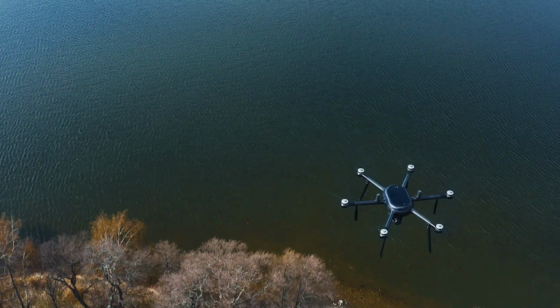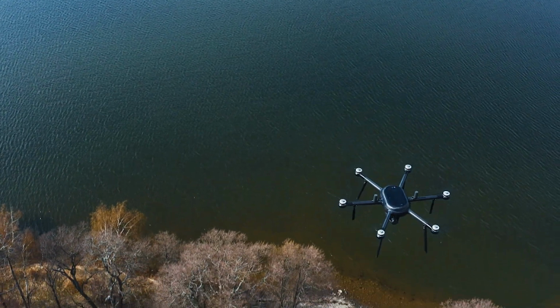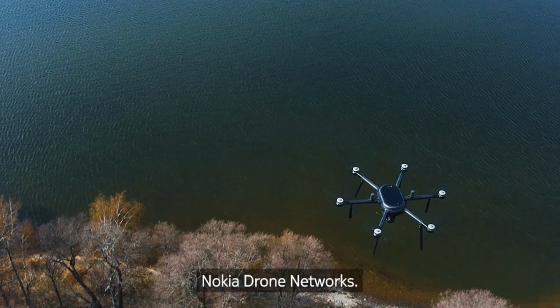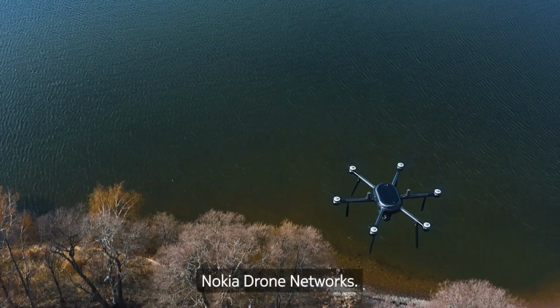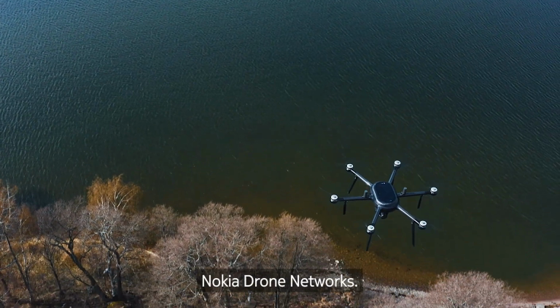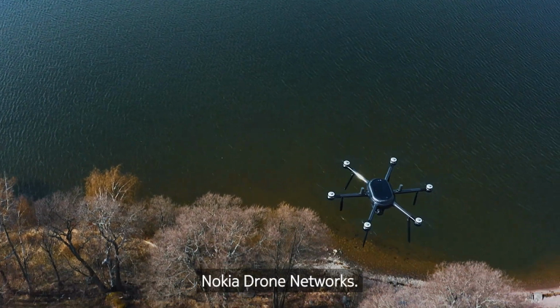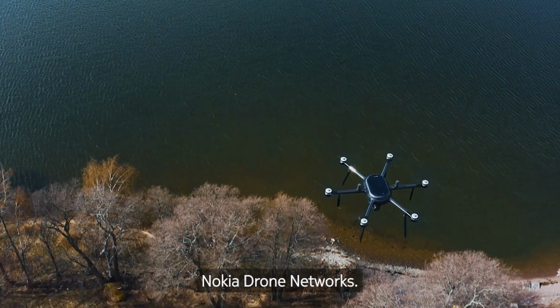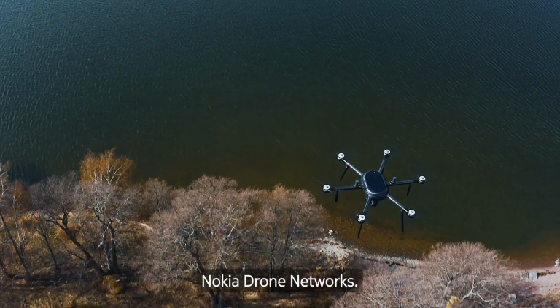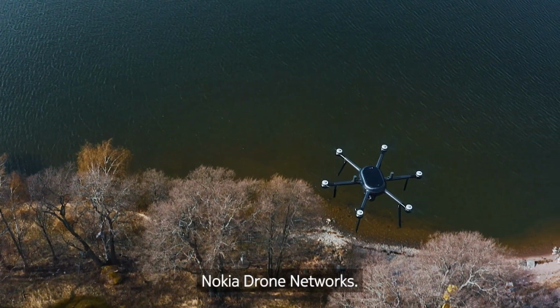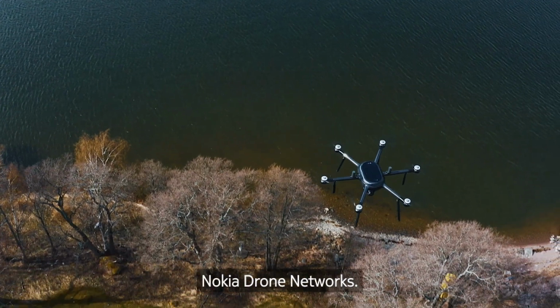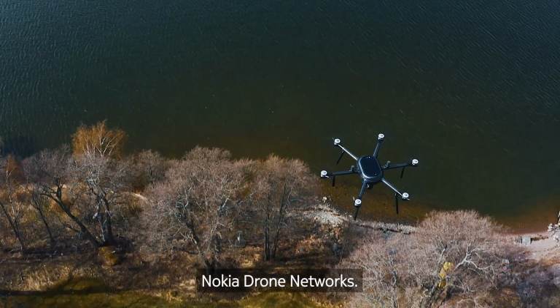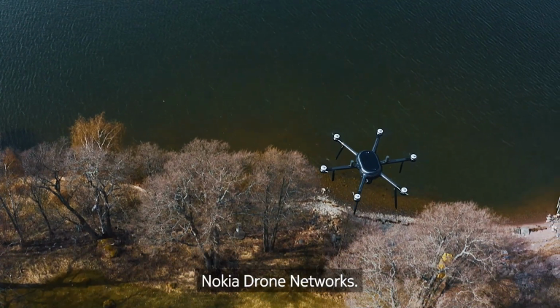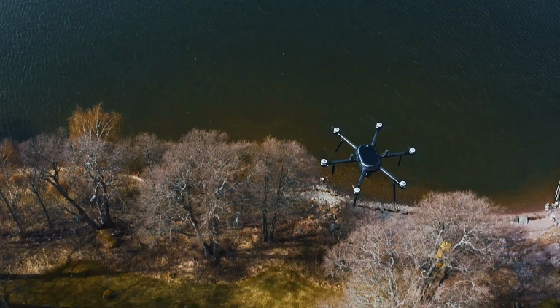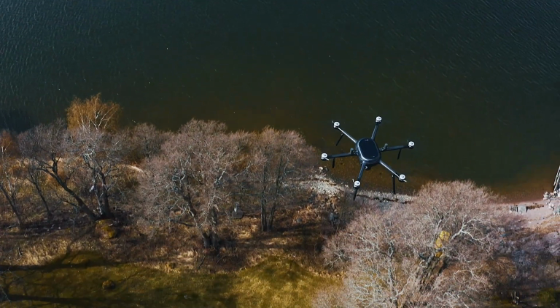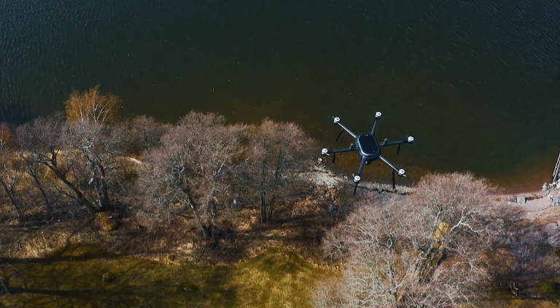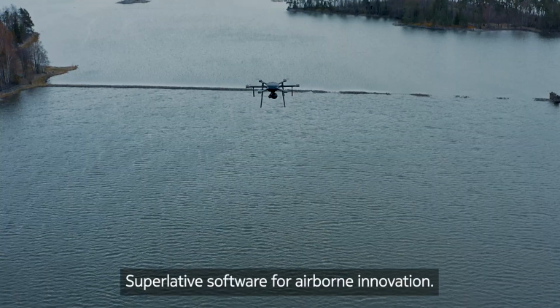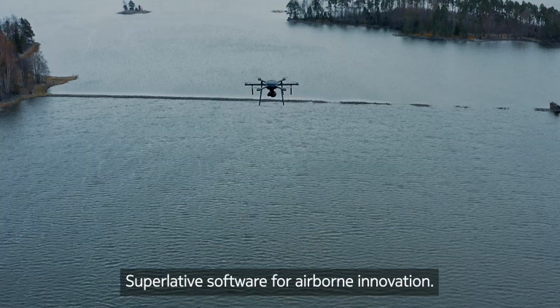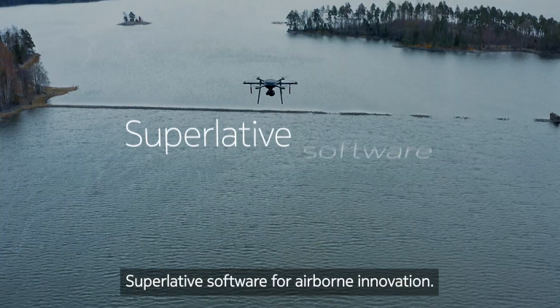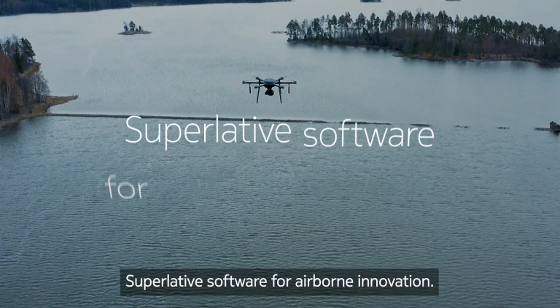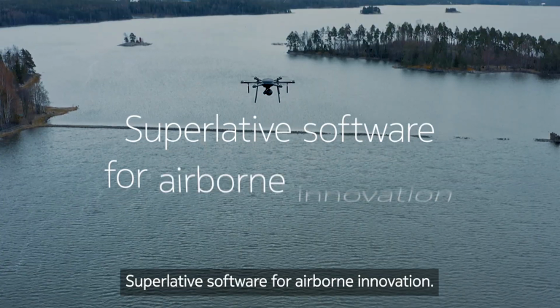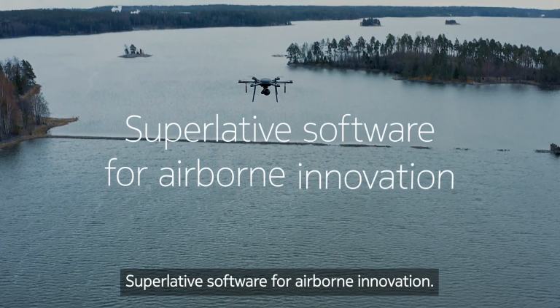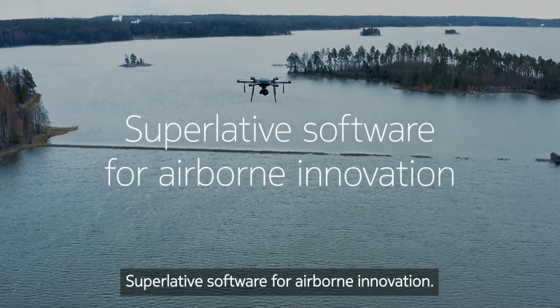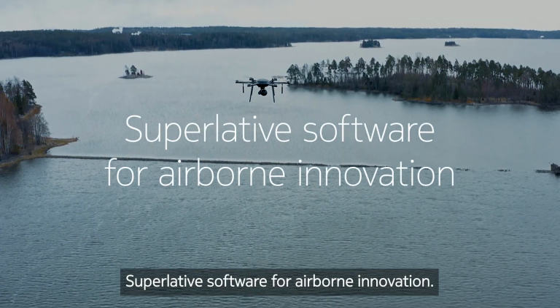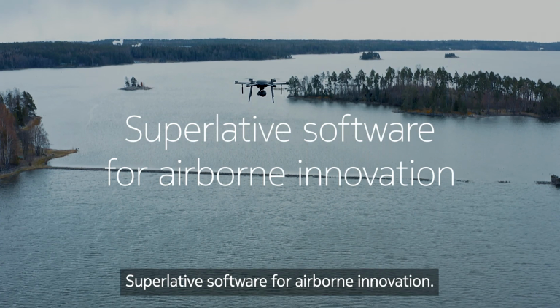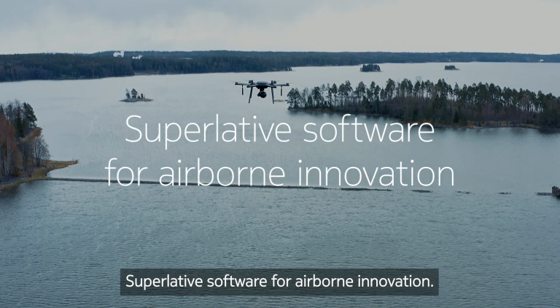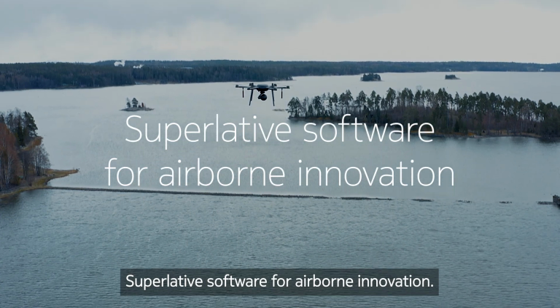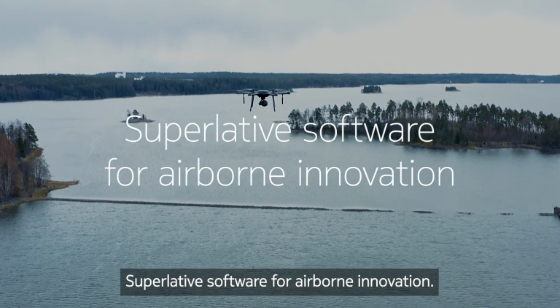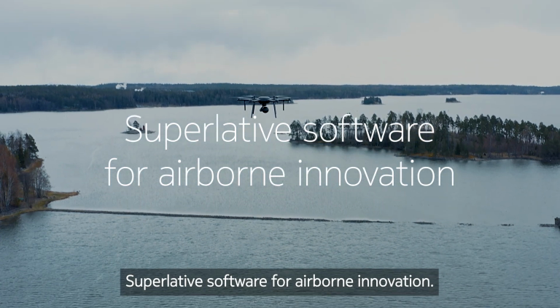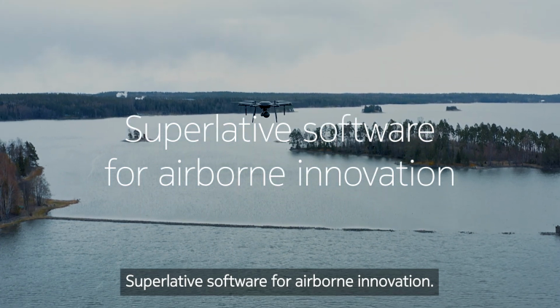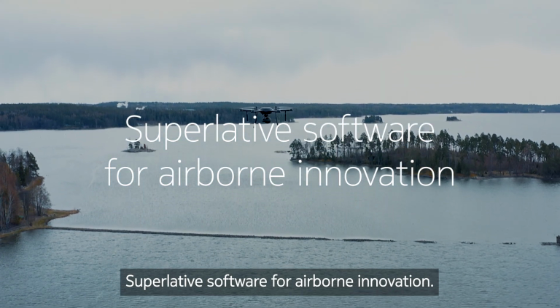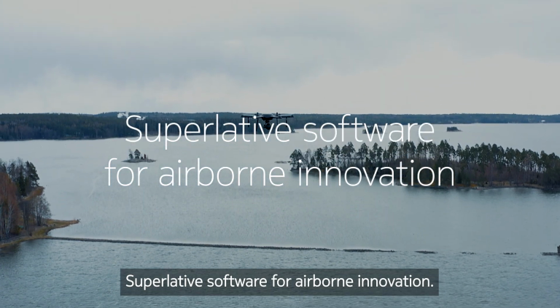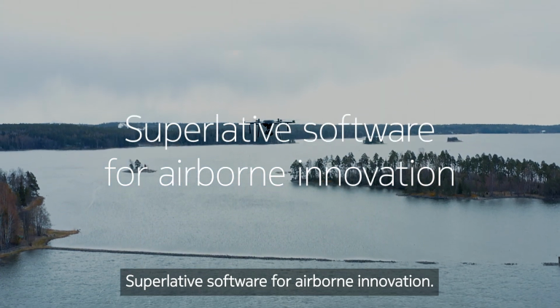Nokia Drone Networks. Superlative software for airborne innovation.